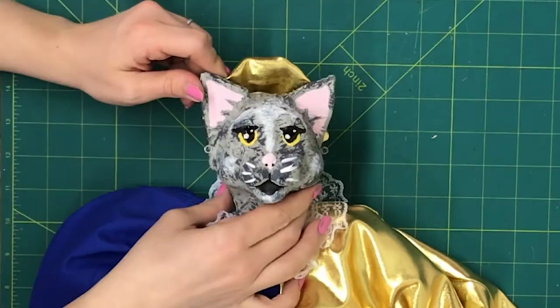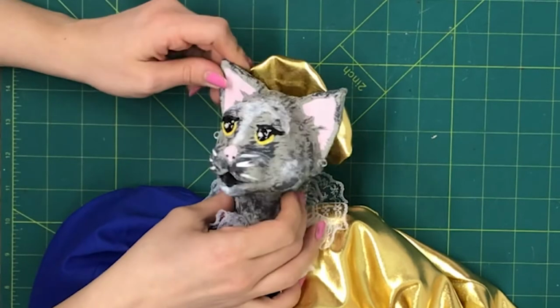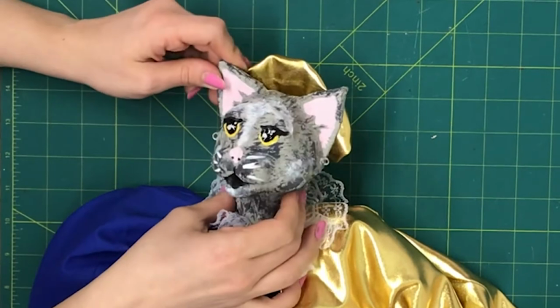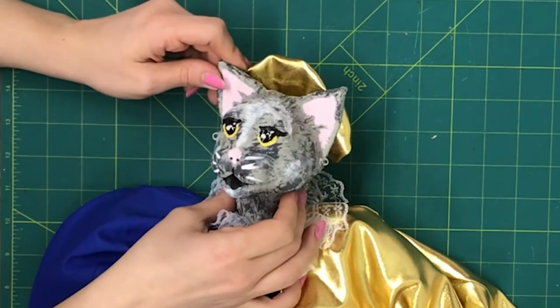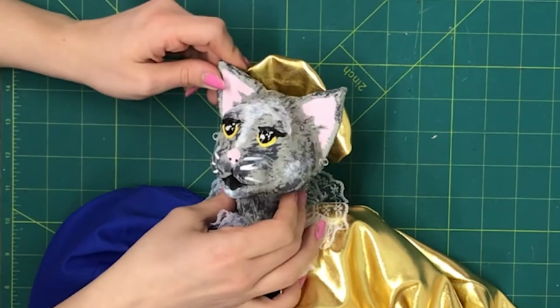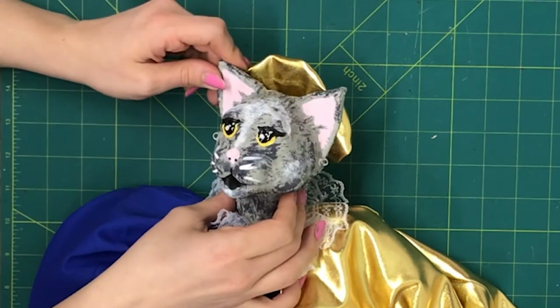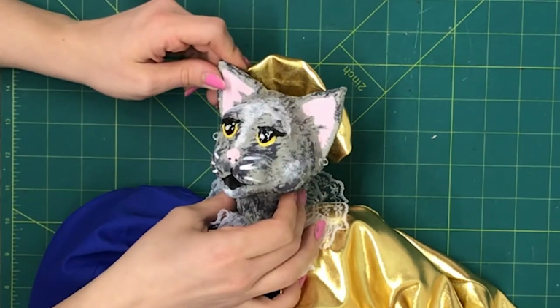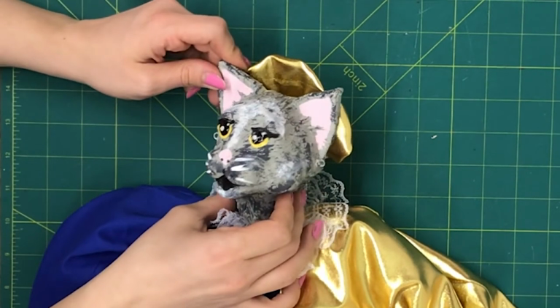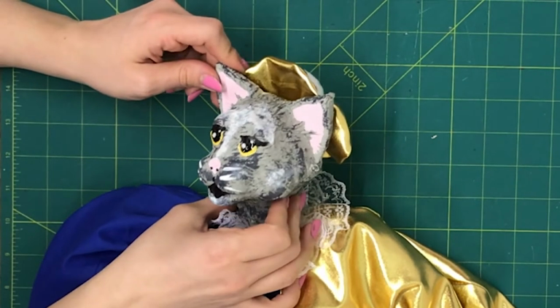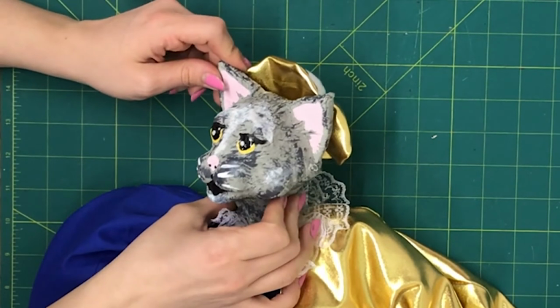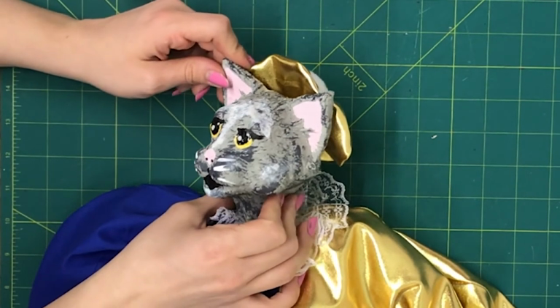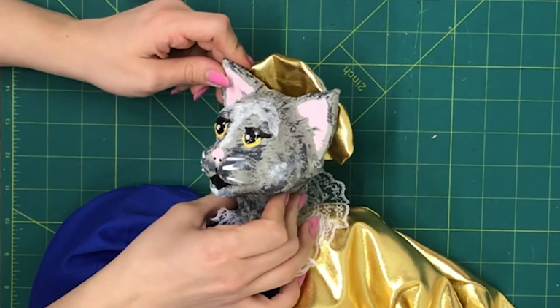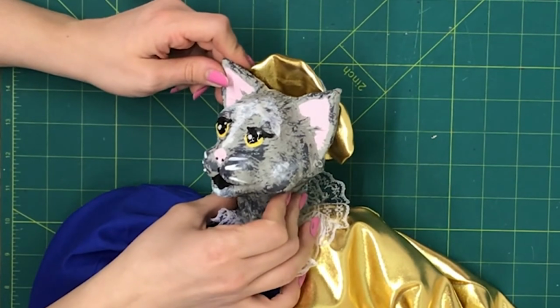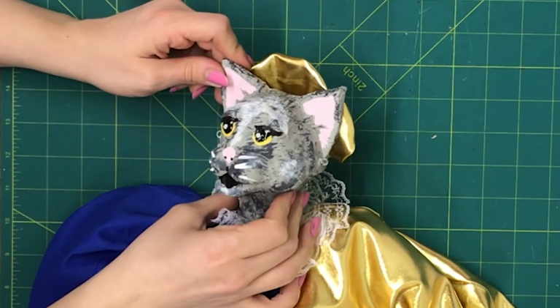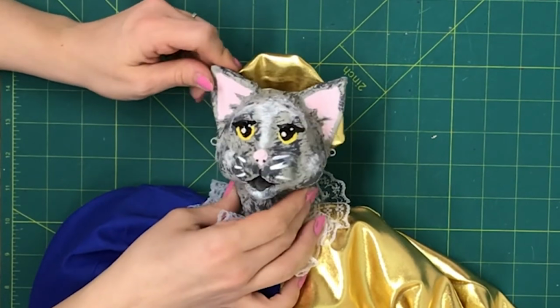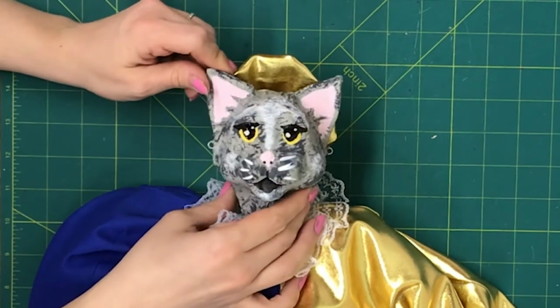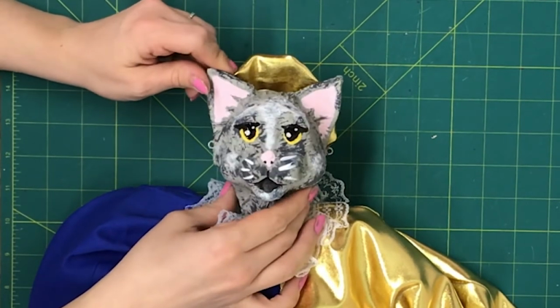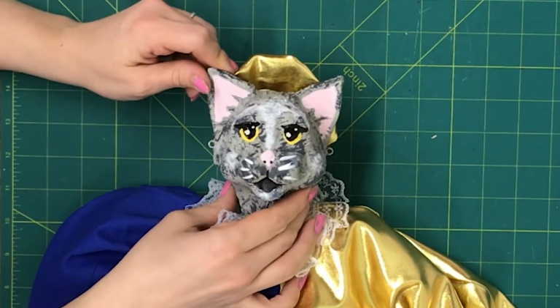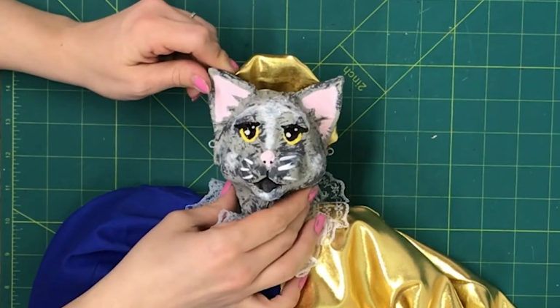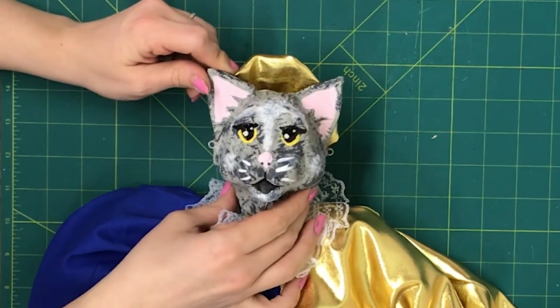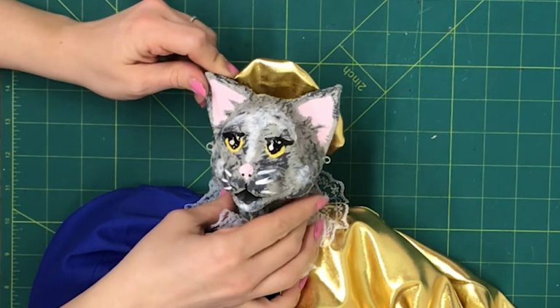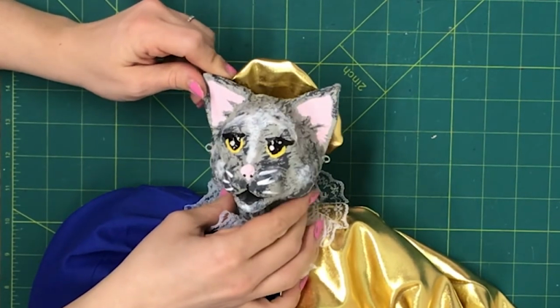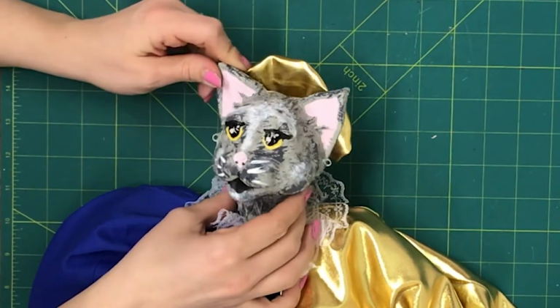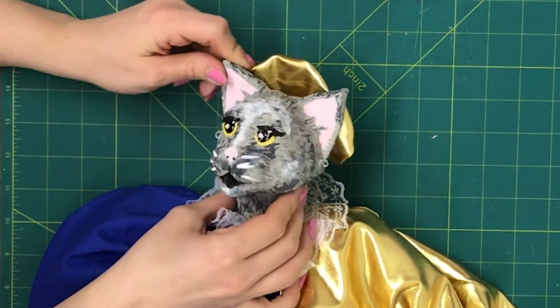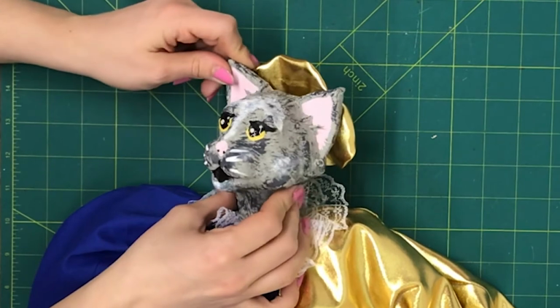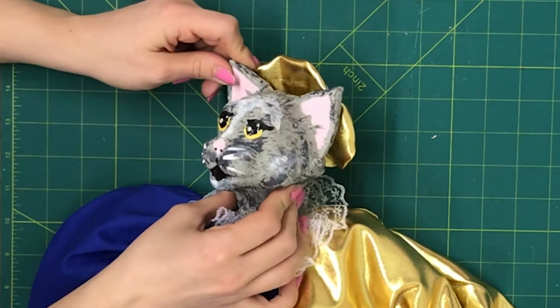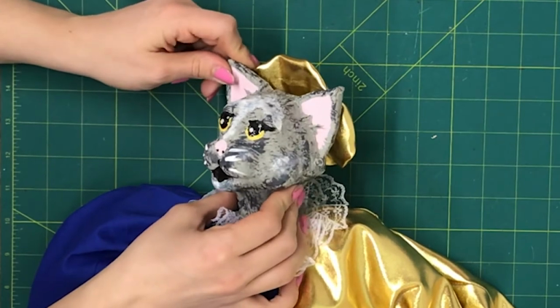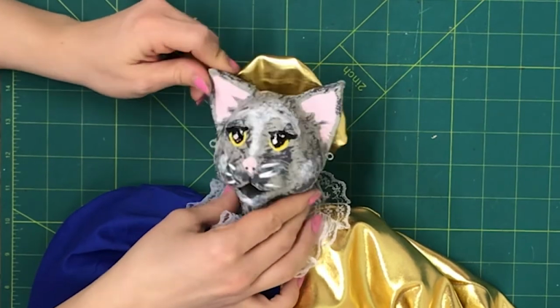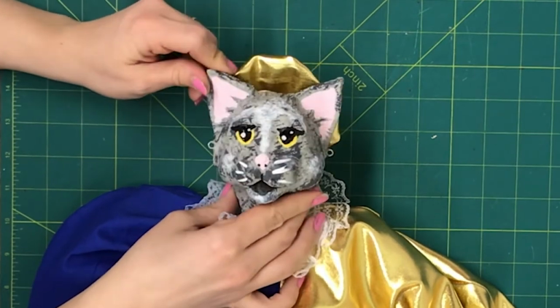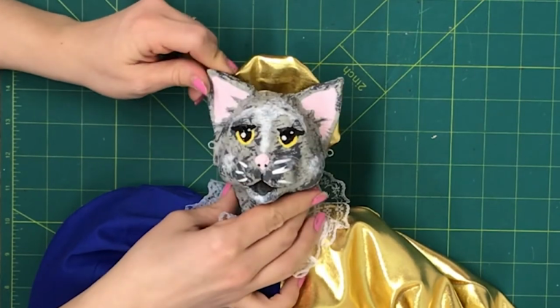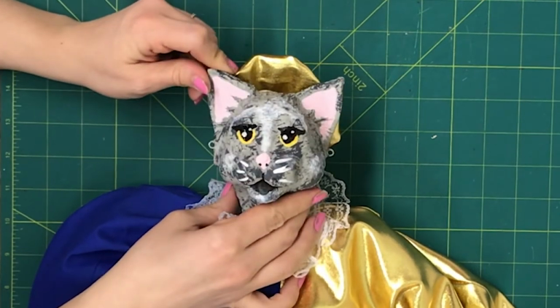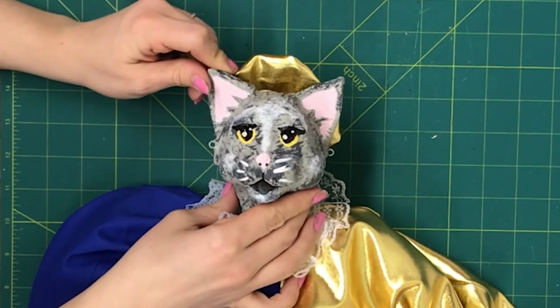And there you have it. That's how to make glossy, shiny eyes on a marionette puppet. Thanks for watching.